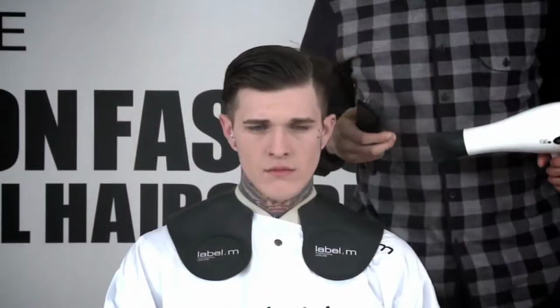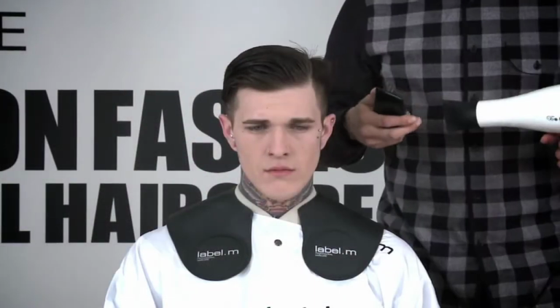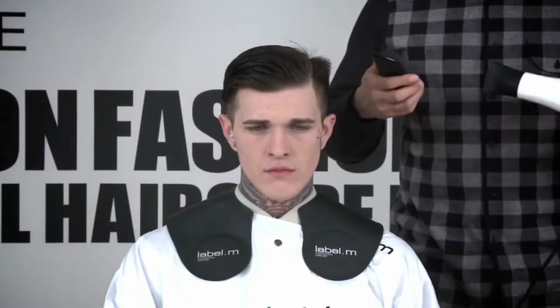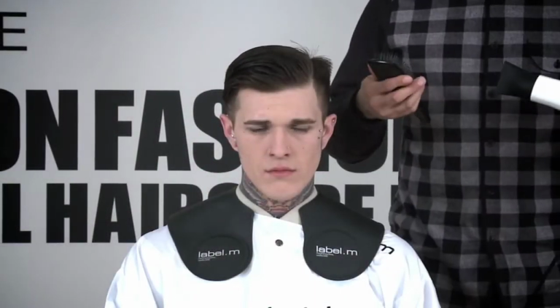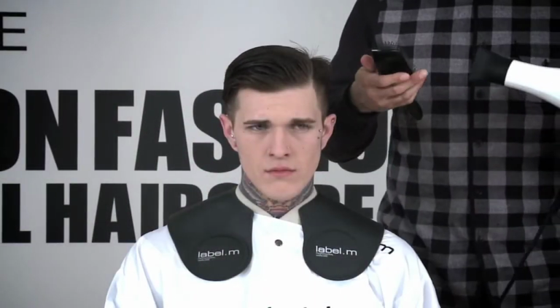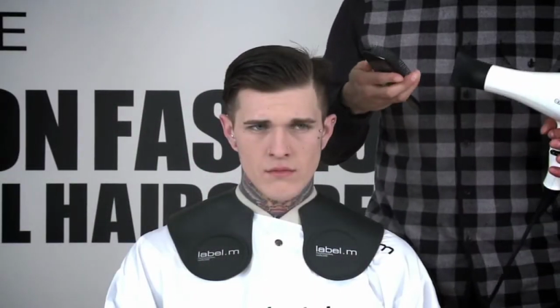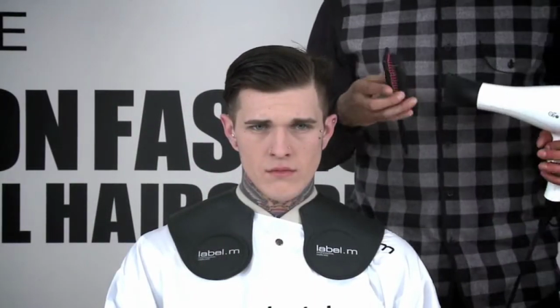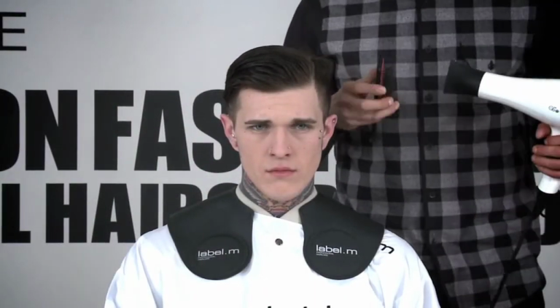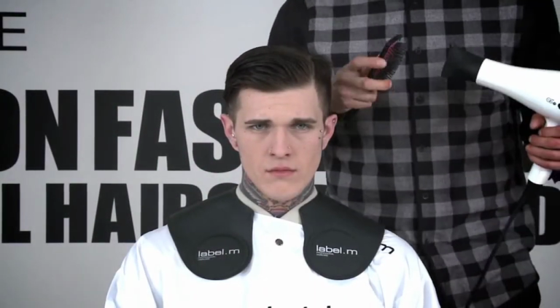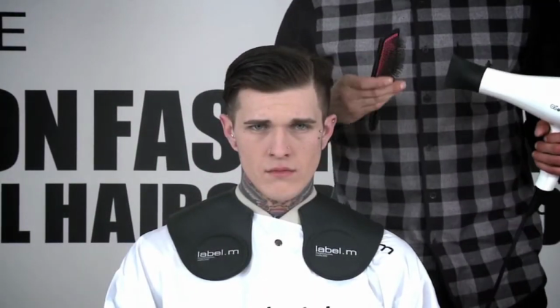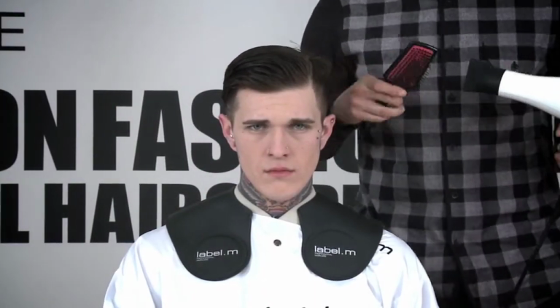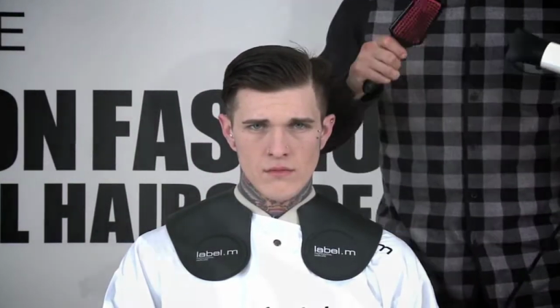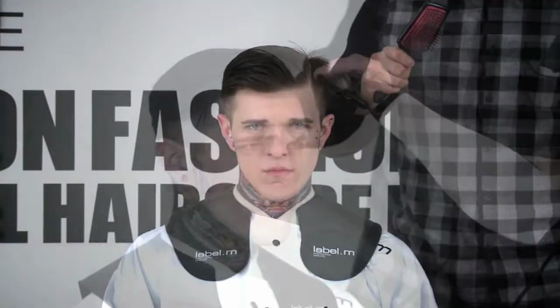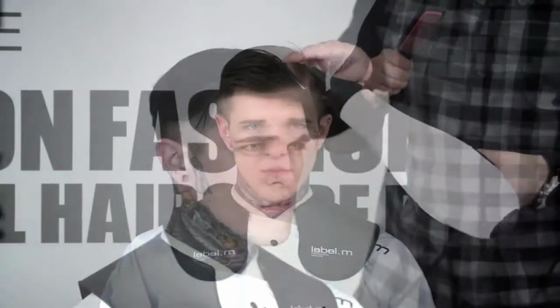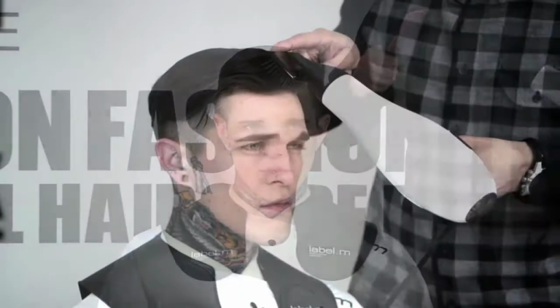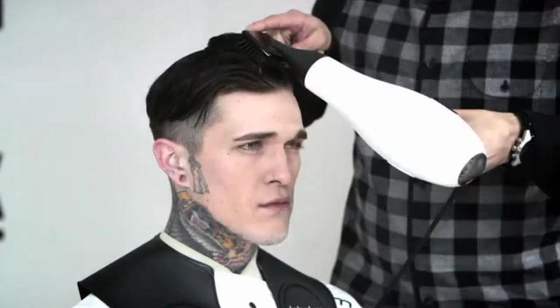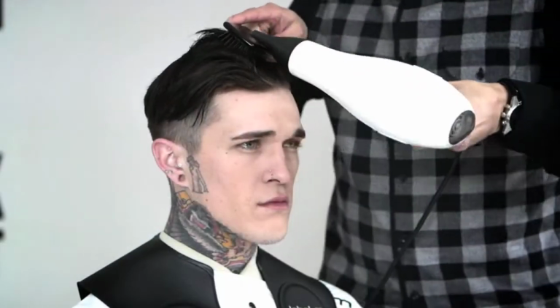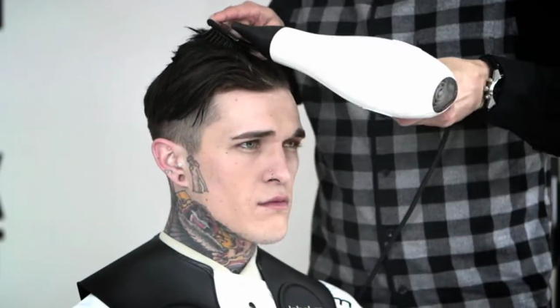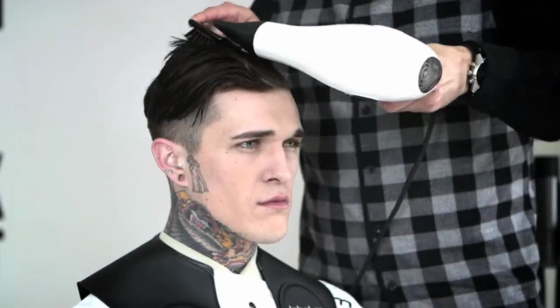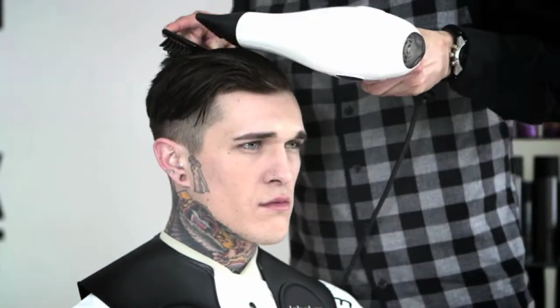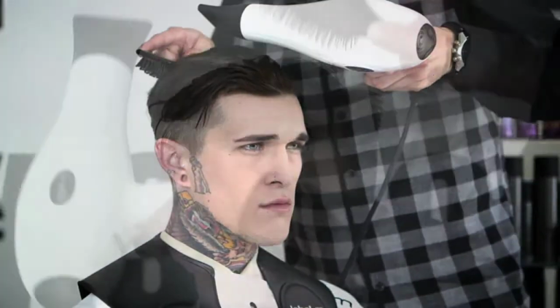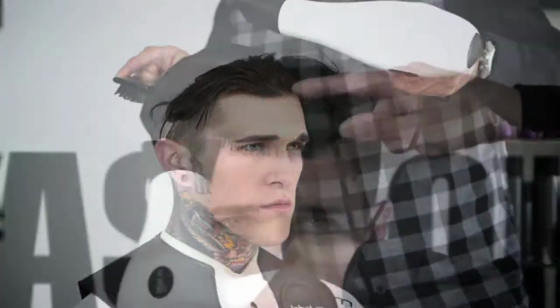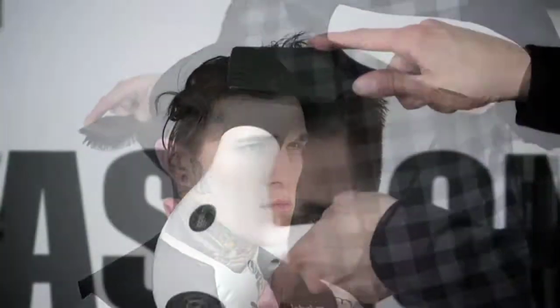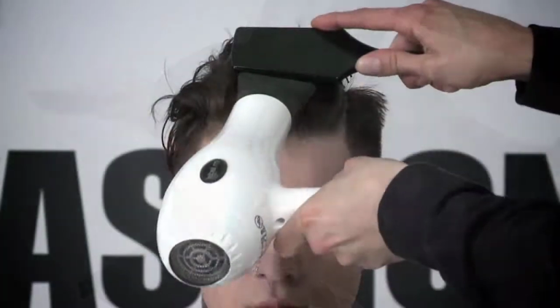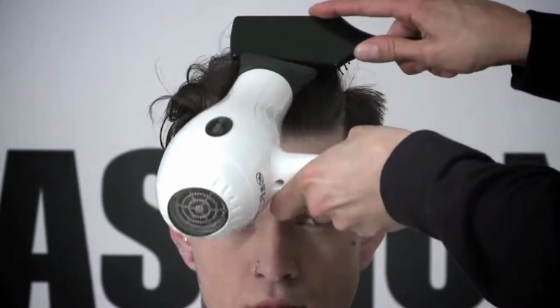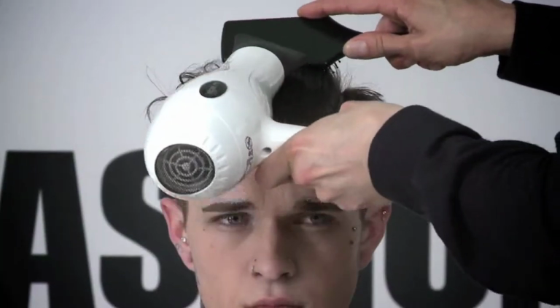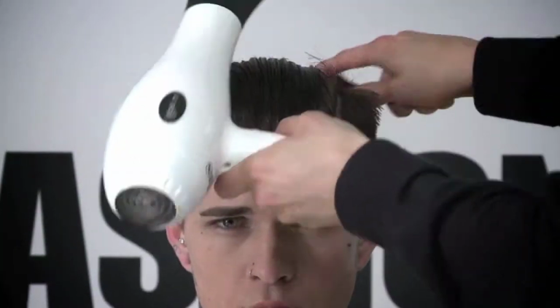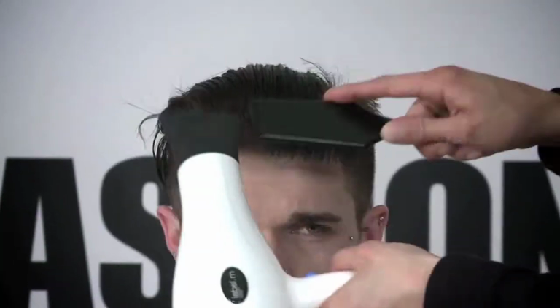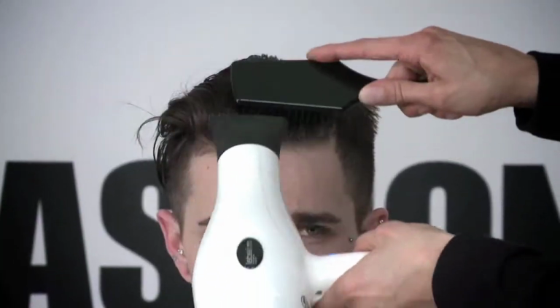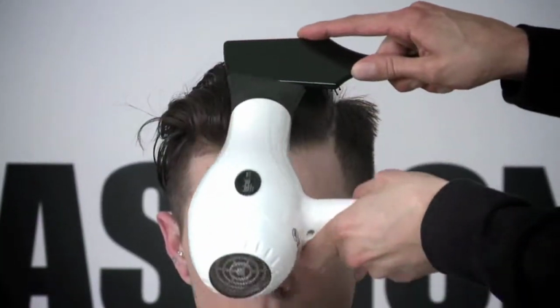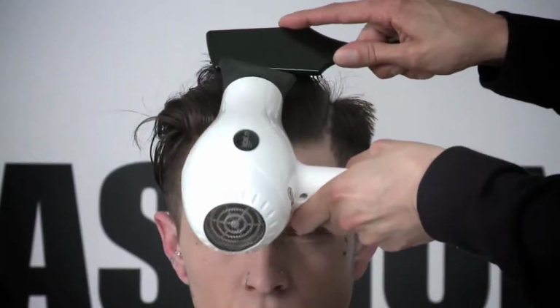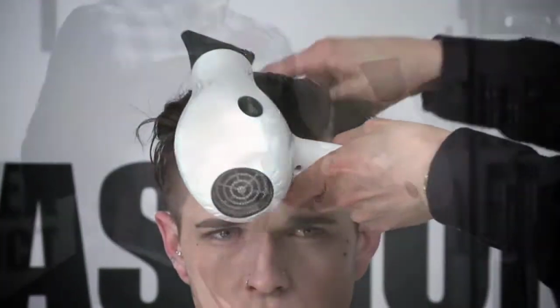To blow dry the hair, I'm going to use one of the Label M Cushion Brushes, working that away from the face in the direction that I want the hair to go in.